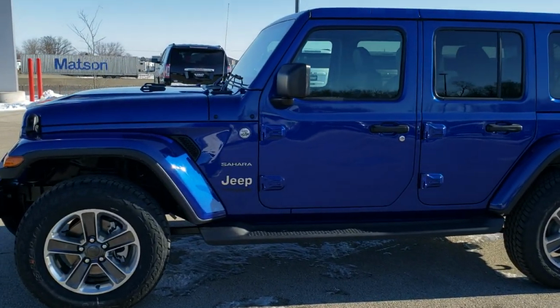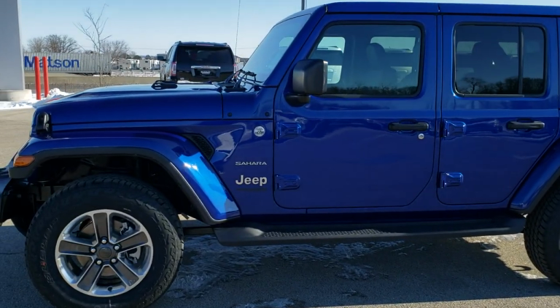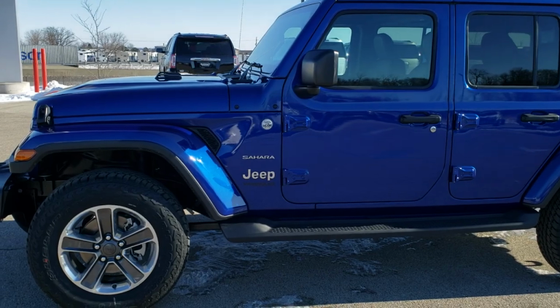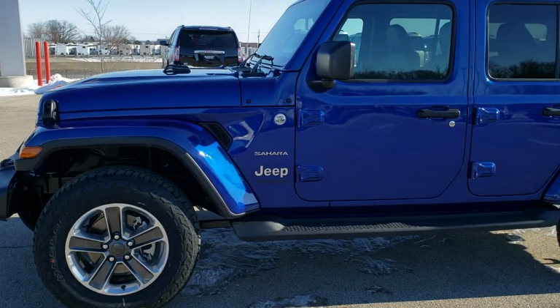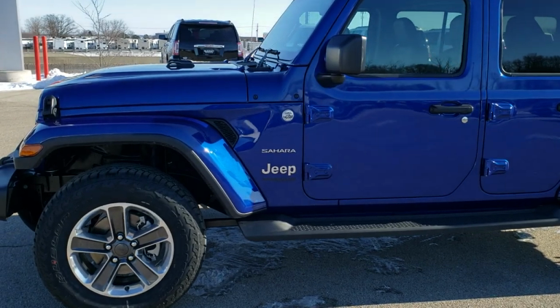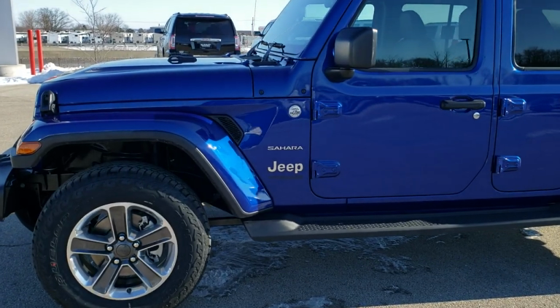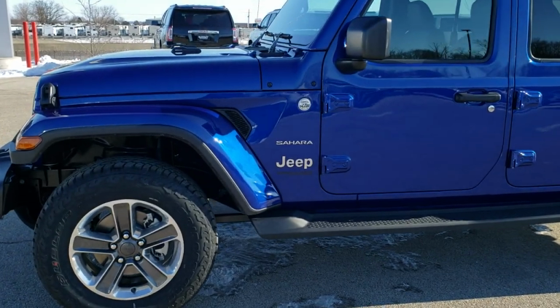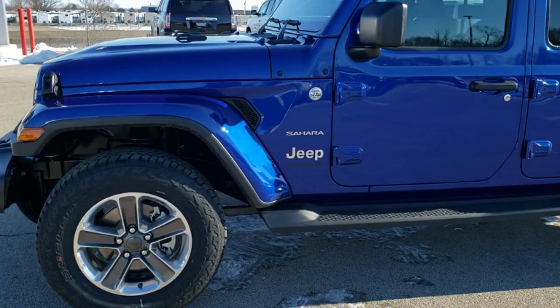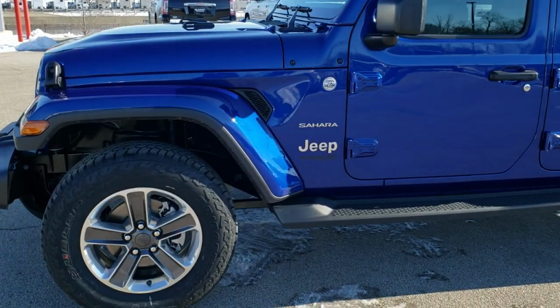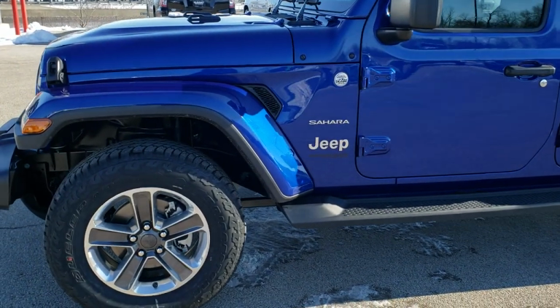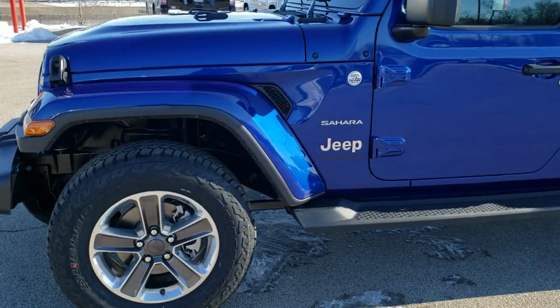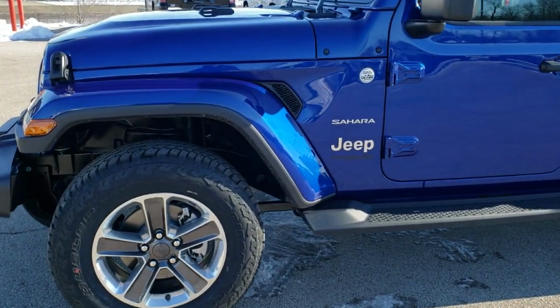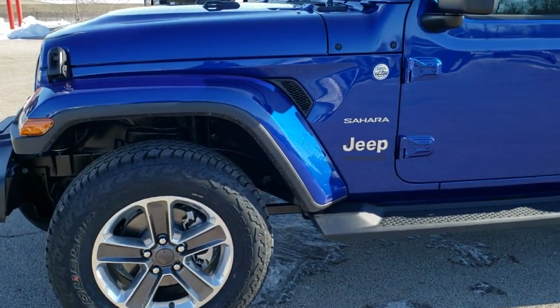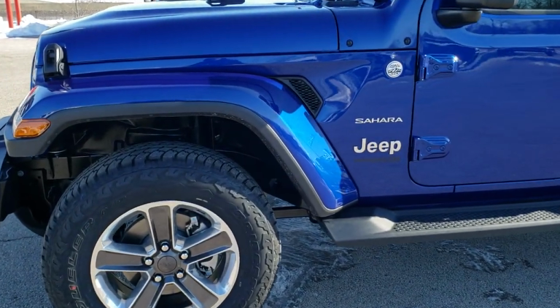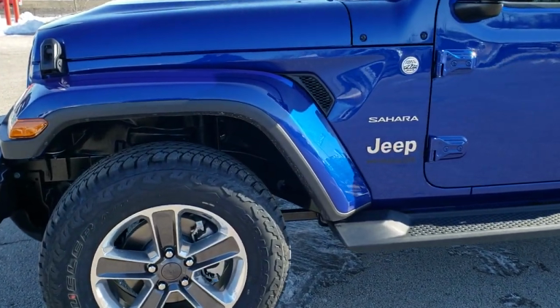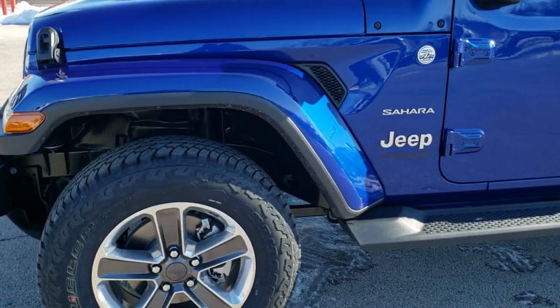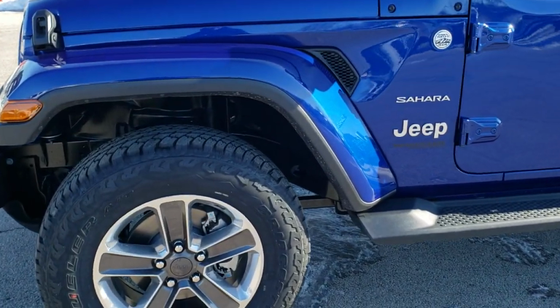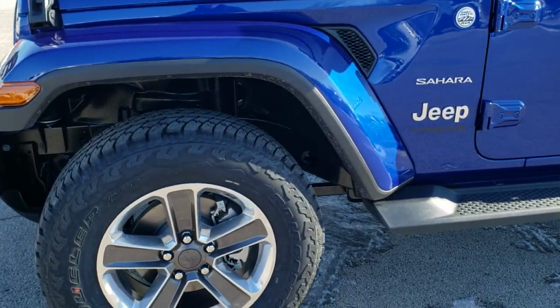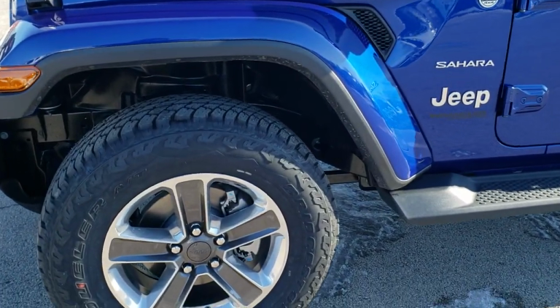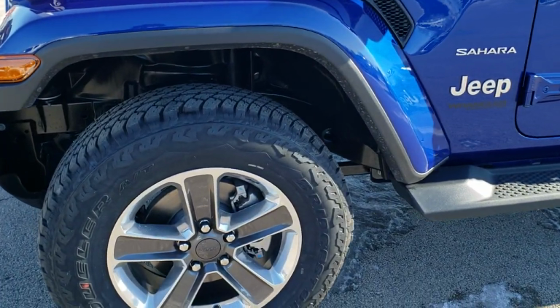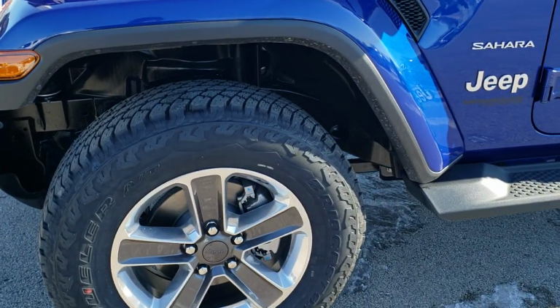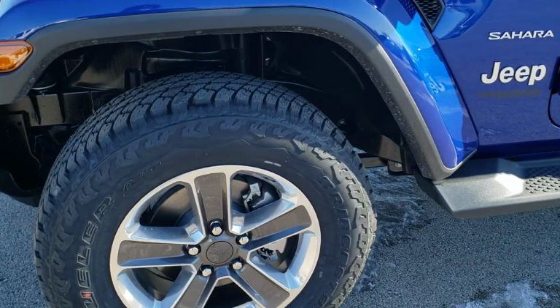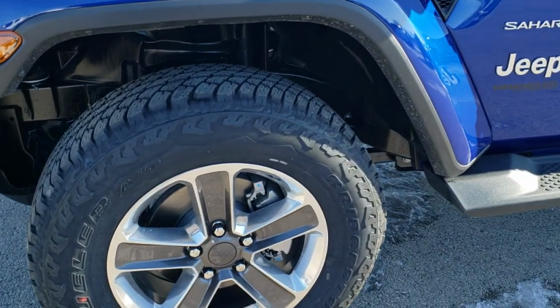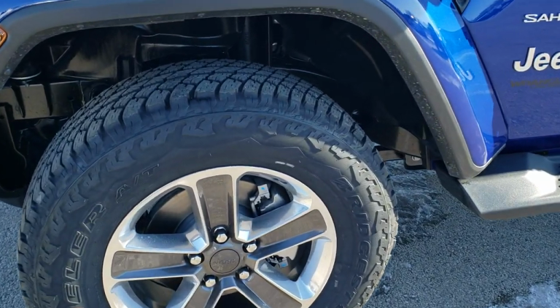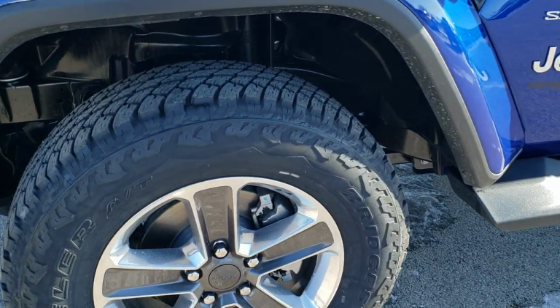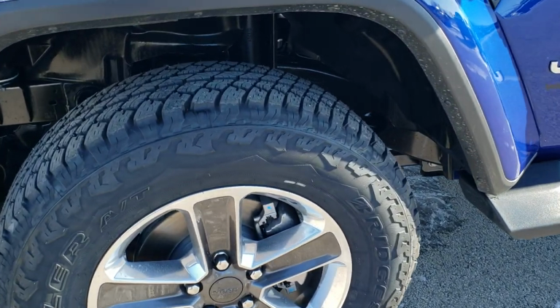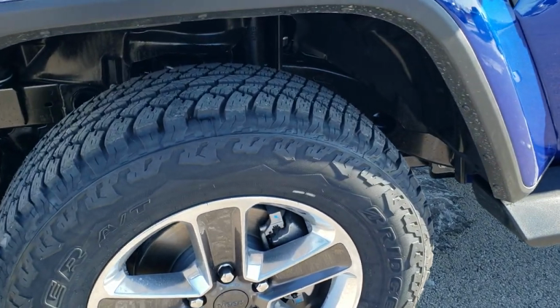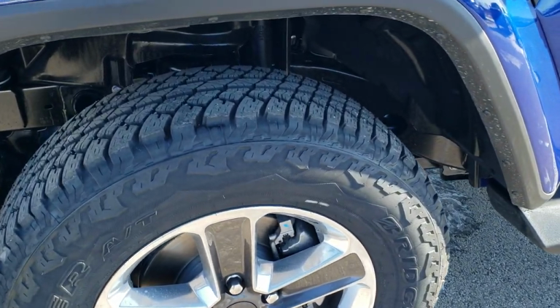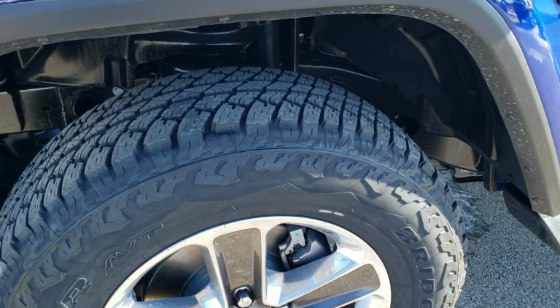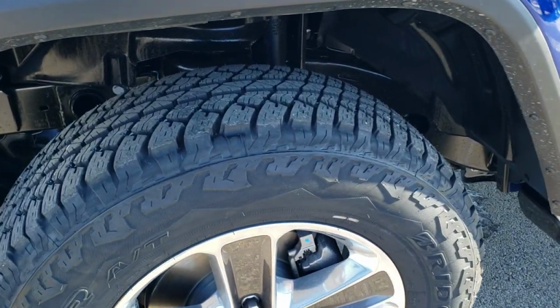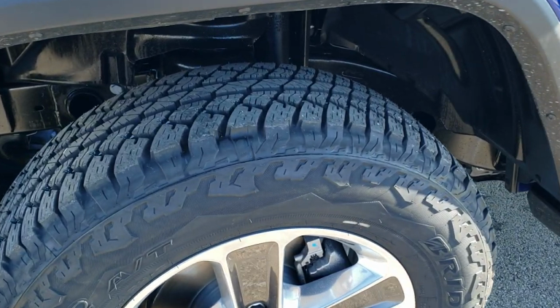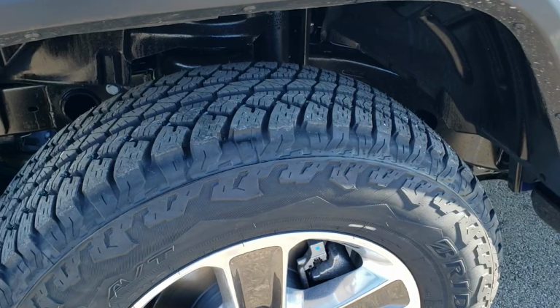If you want to check out more photos of this Jeep, in the upper right-hand part of your screen there is a link right to our website, so click that and check us out.